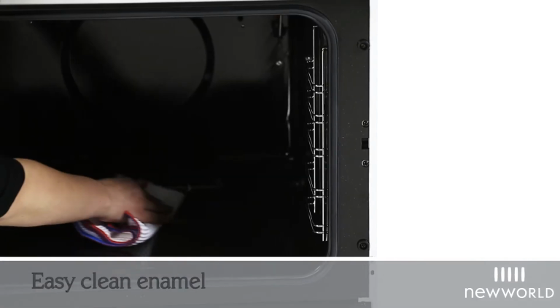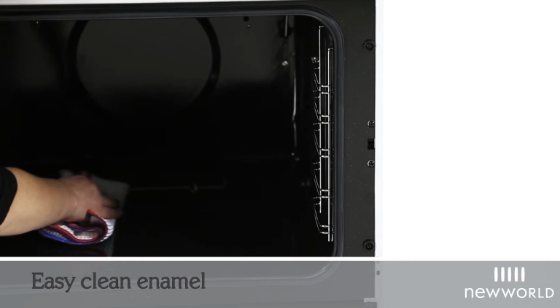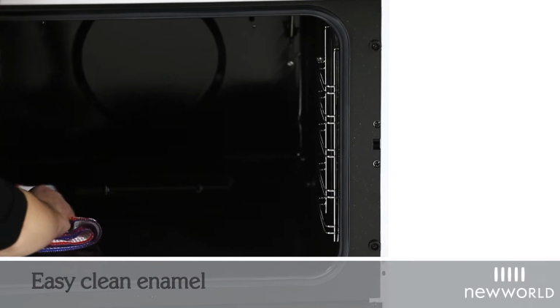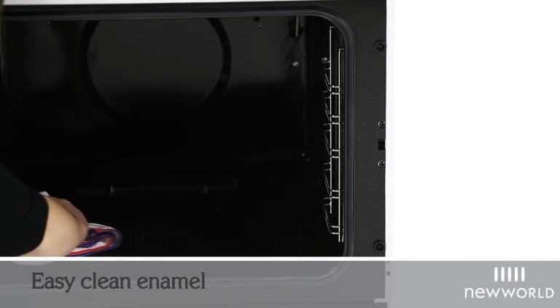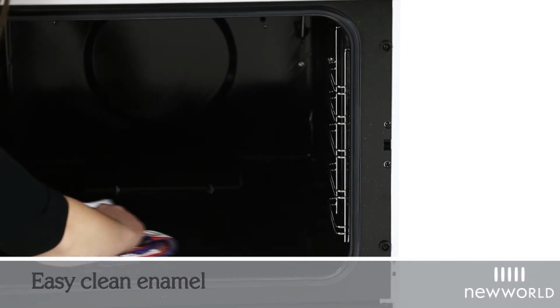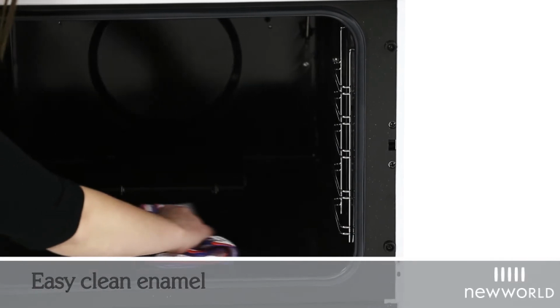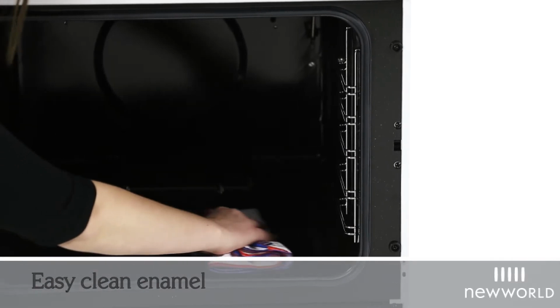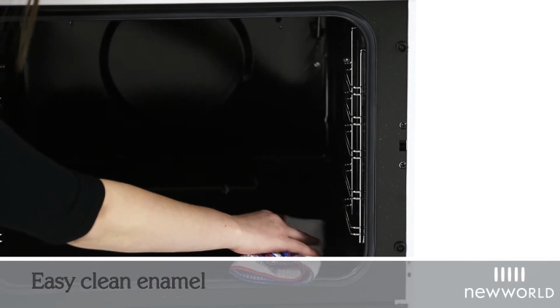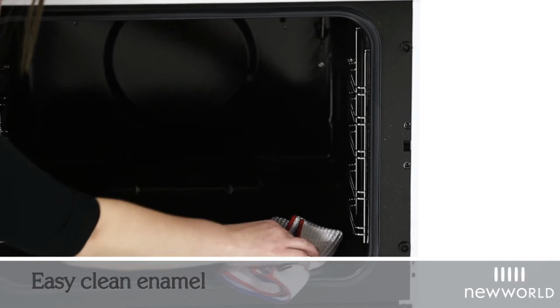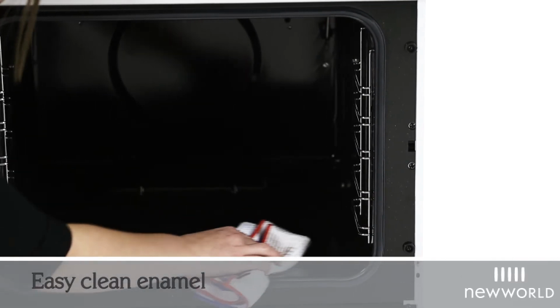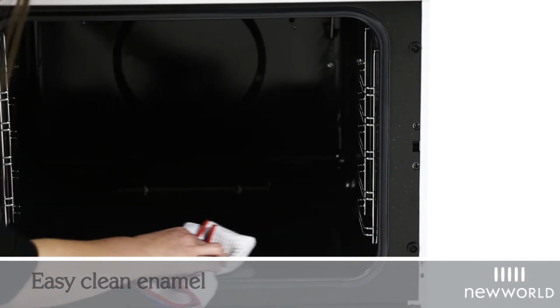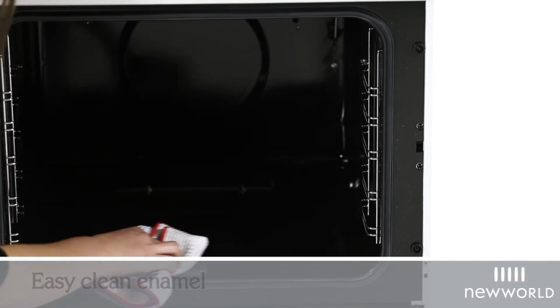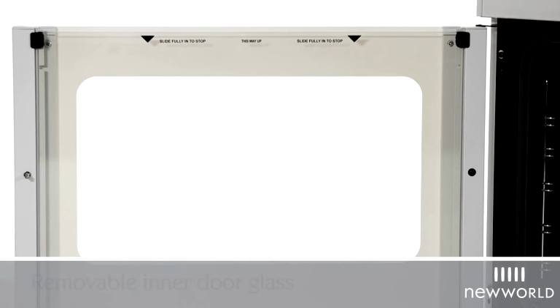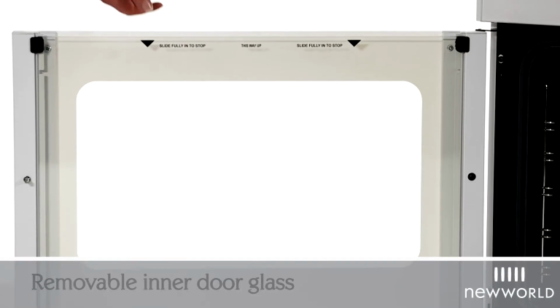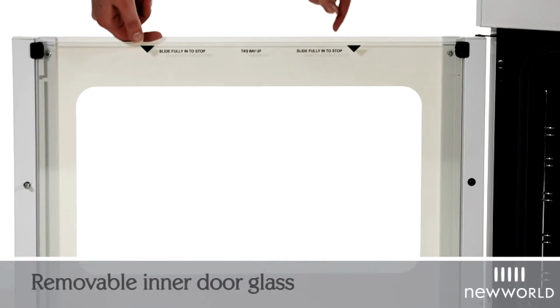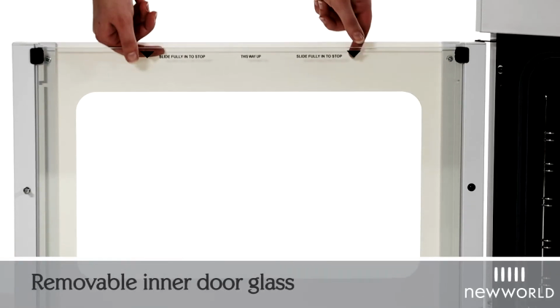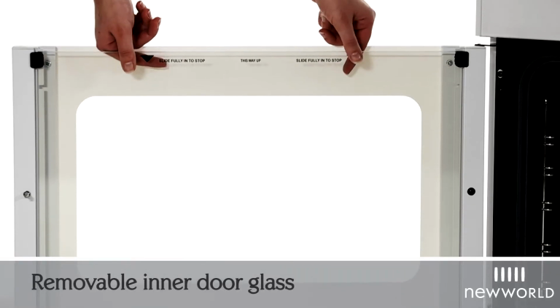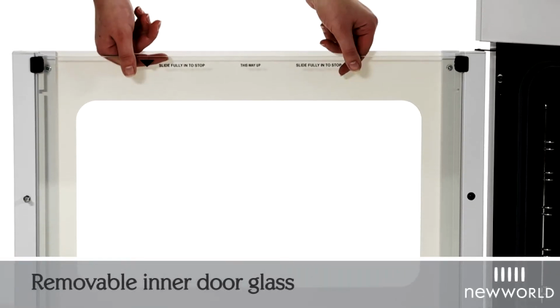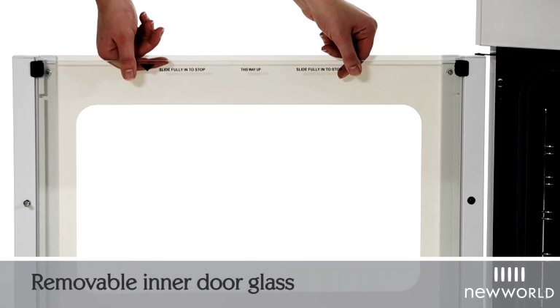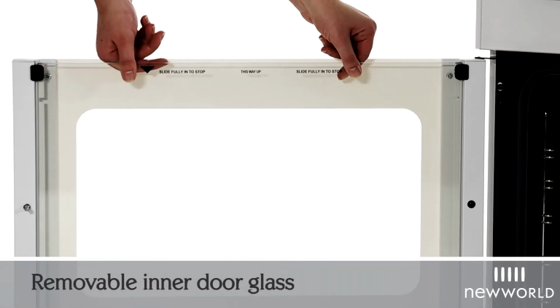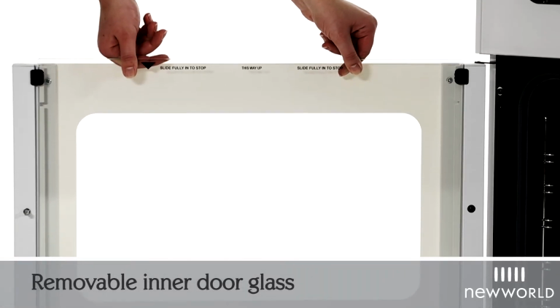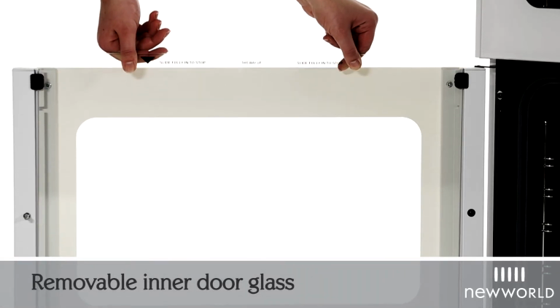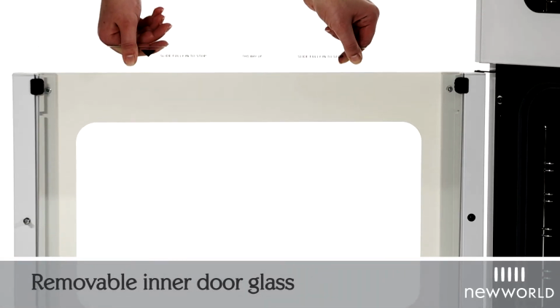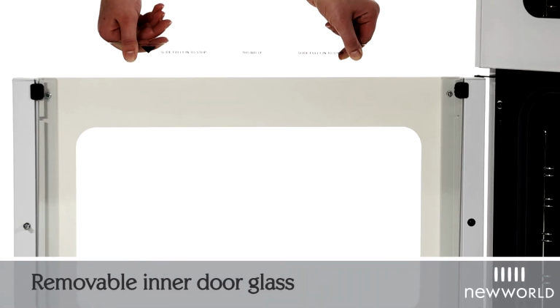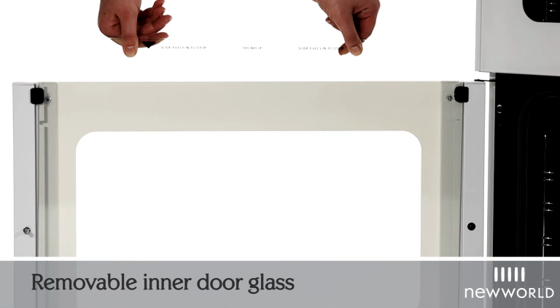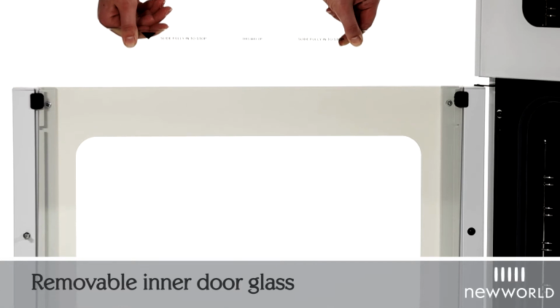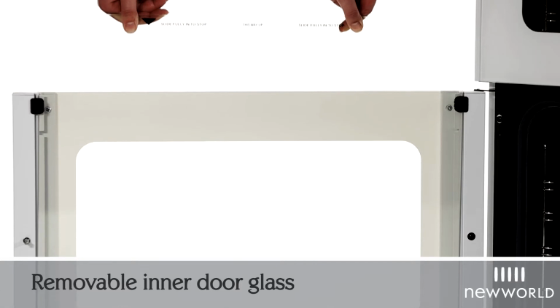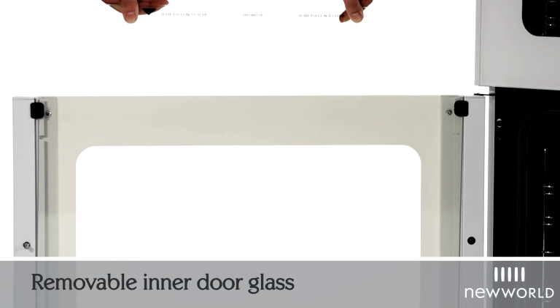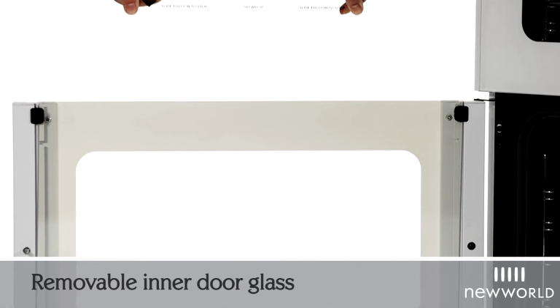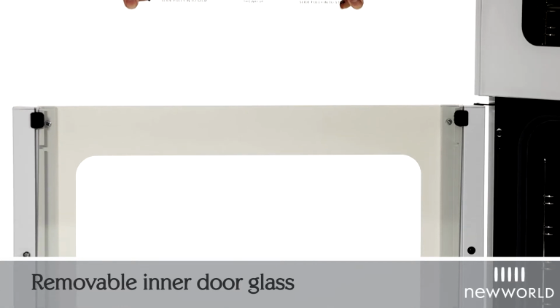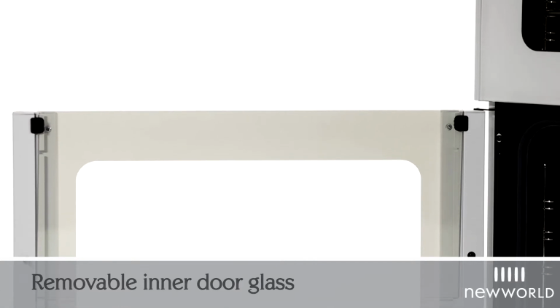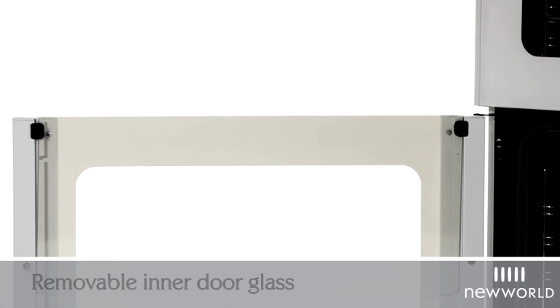Cleaning can be easier with the easy clean enamel, and the inner door glass can be removed for soaking, saving on elbow grease.